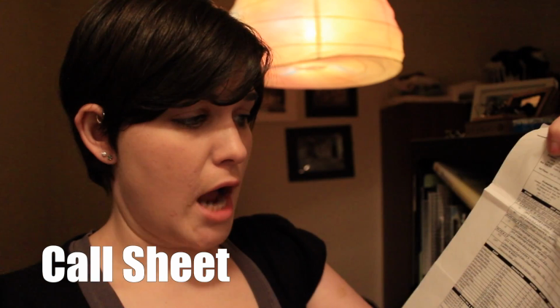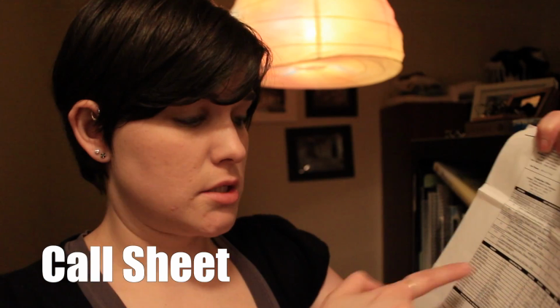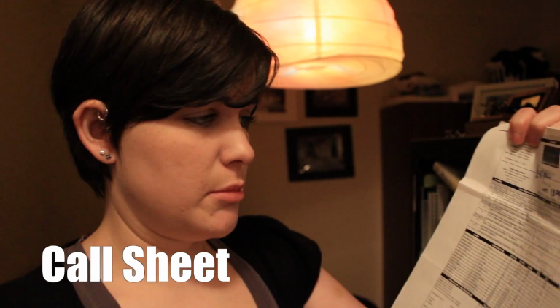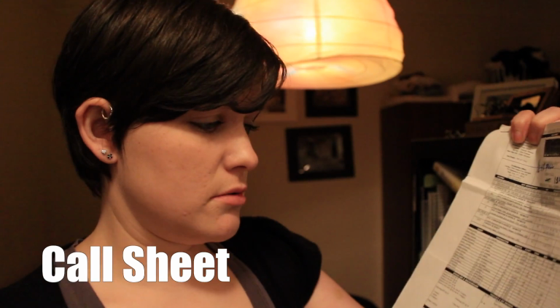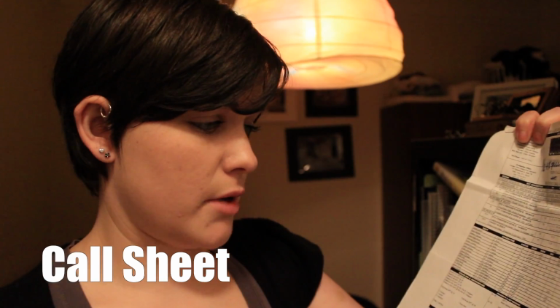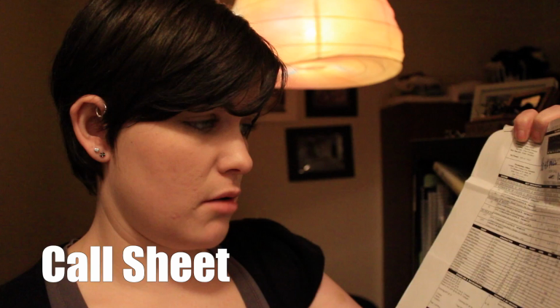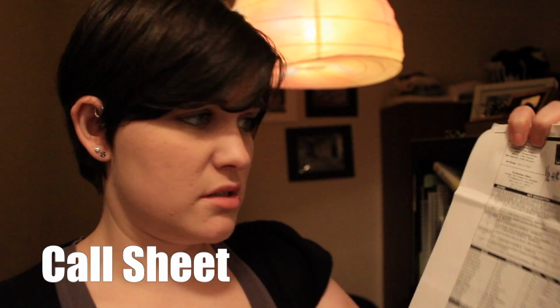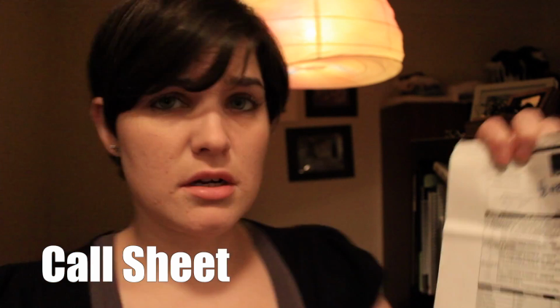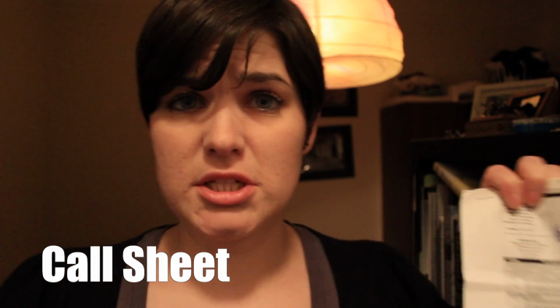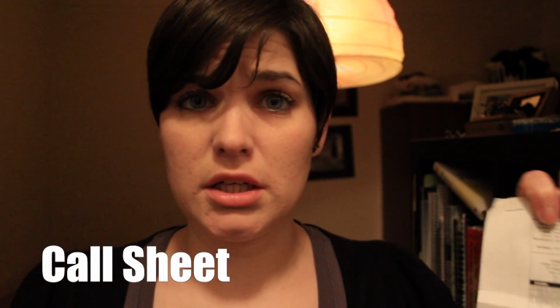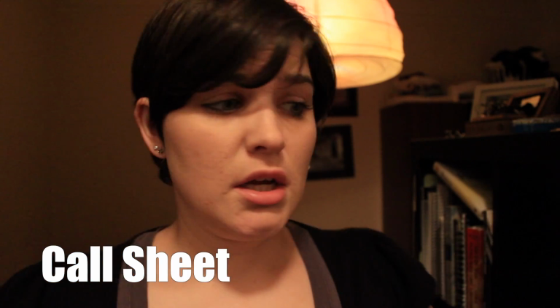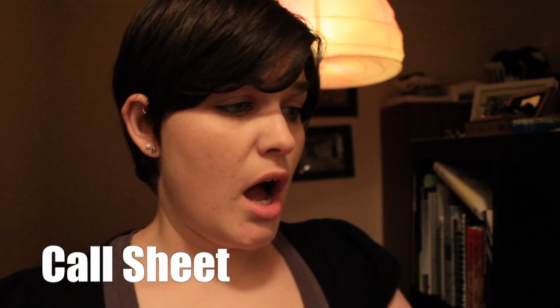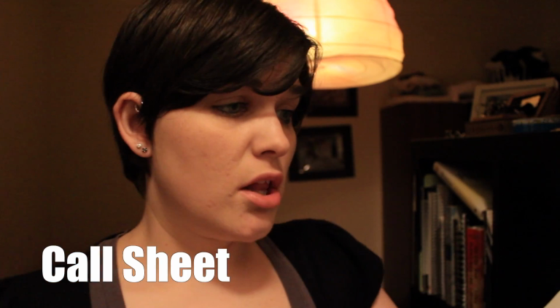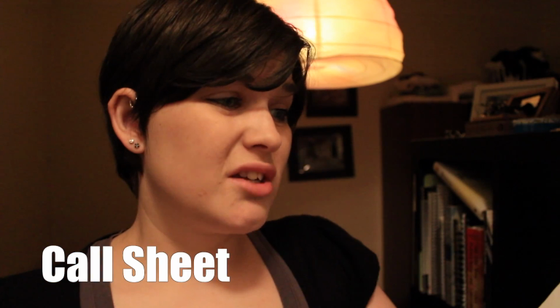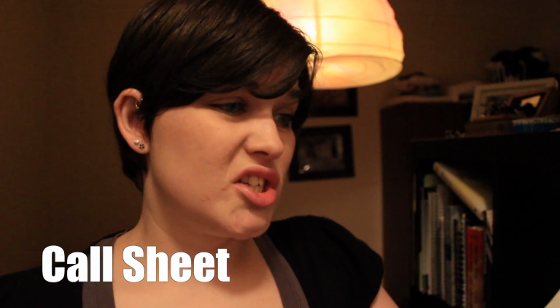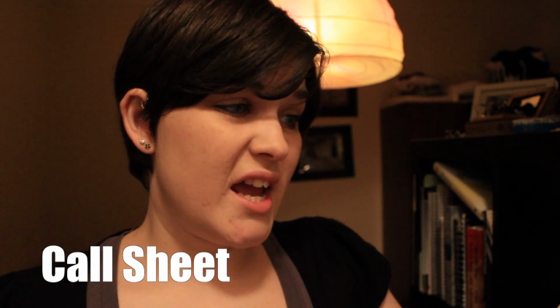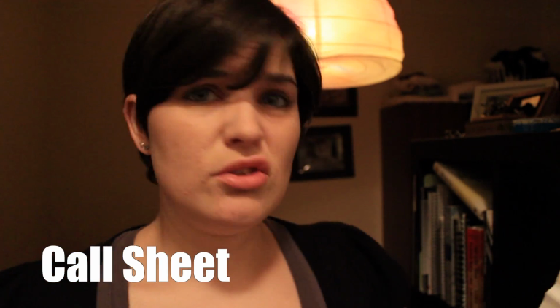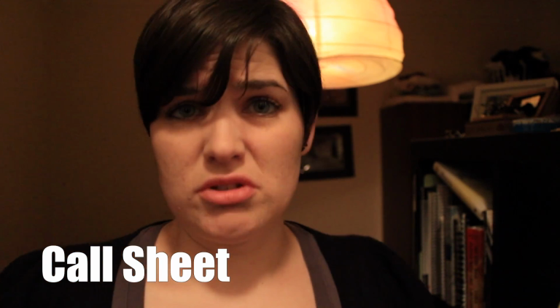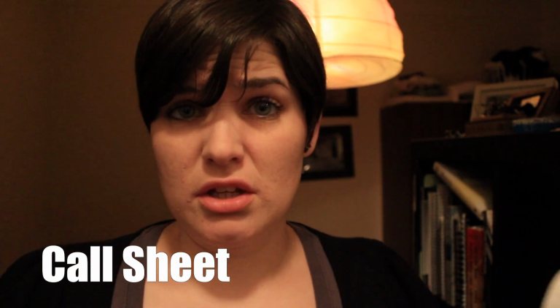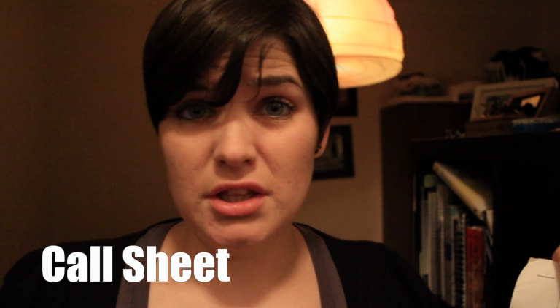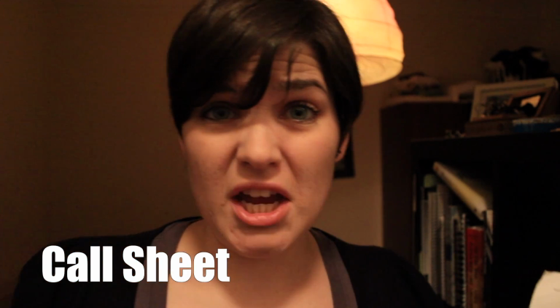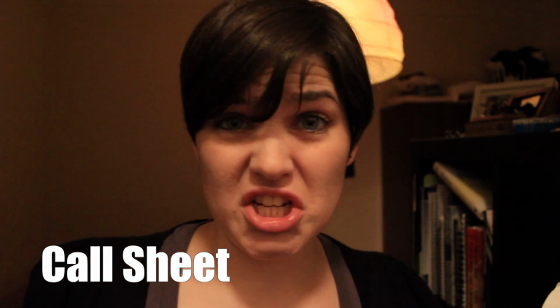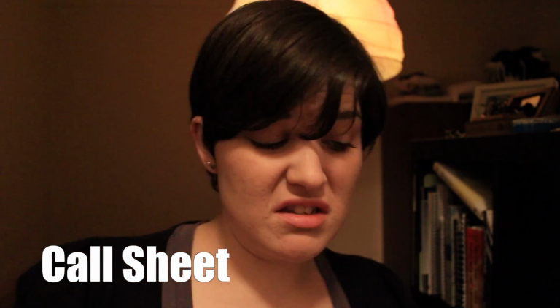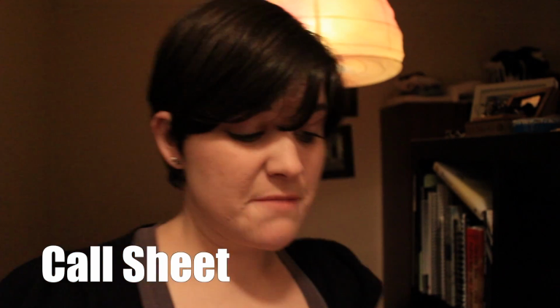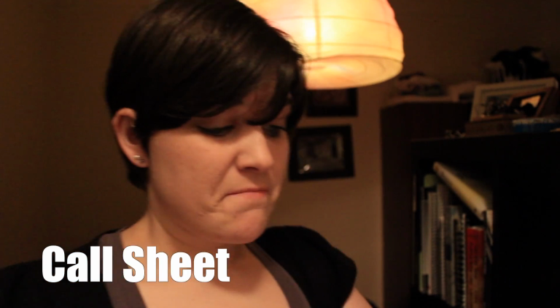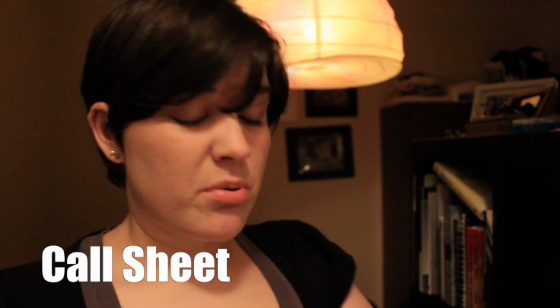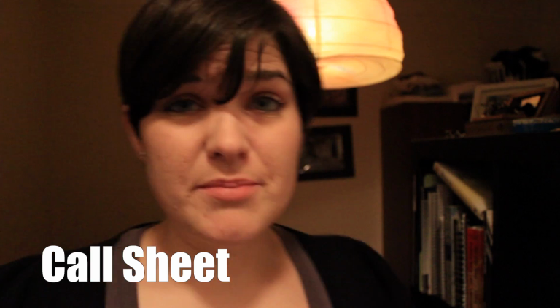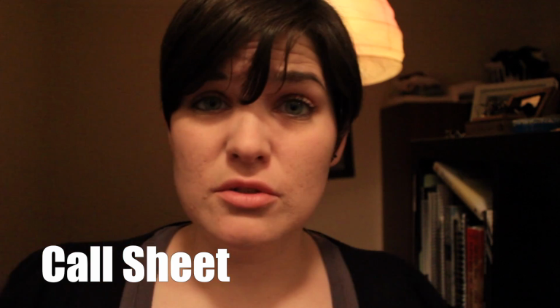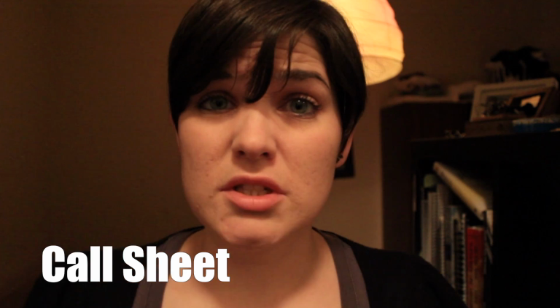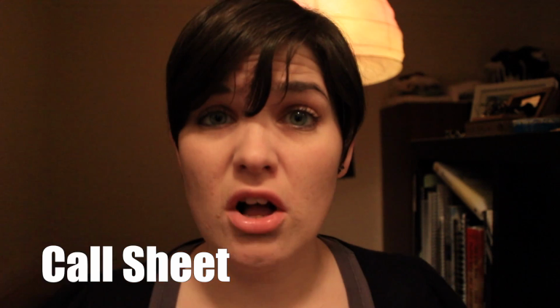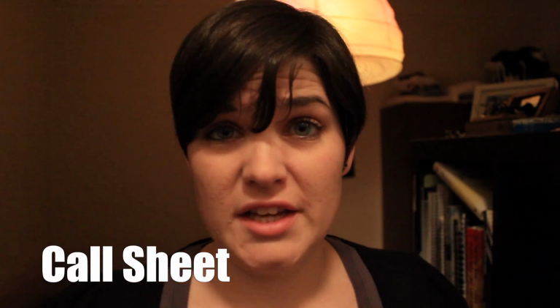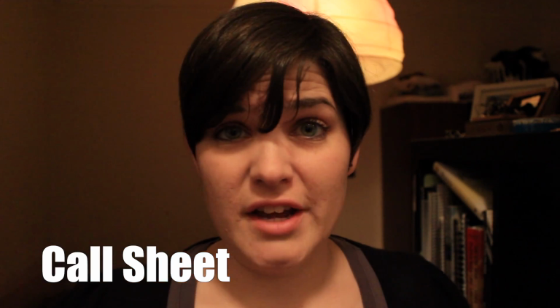The call sheet tells you what actors are going to be used, what scenes are going to be done, how long it should take, locations, props used, and all of that jazz.